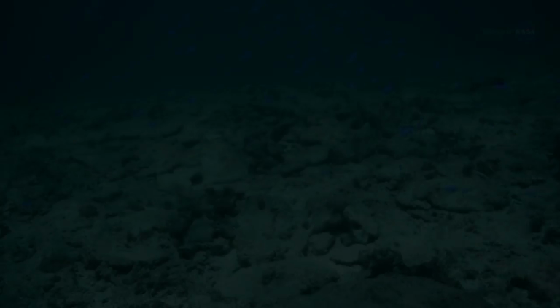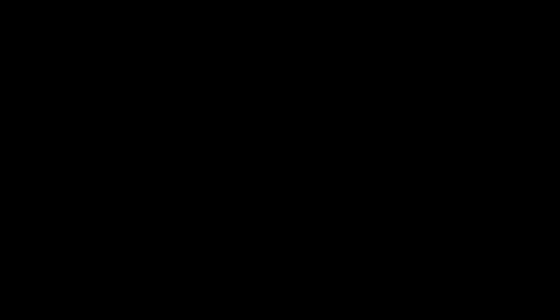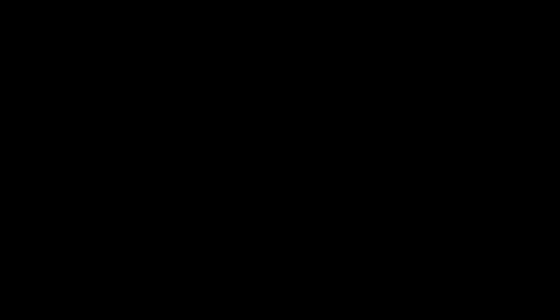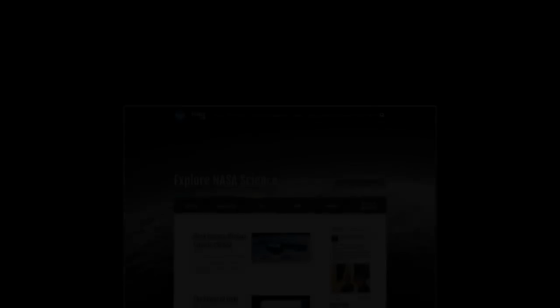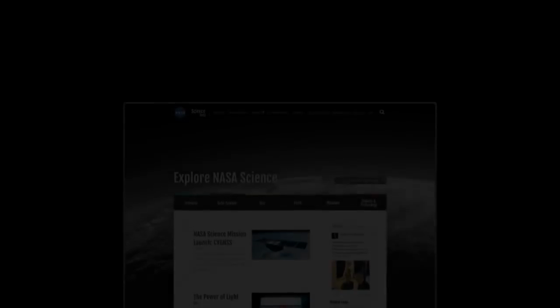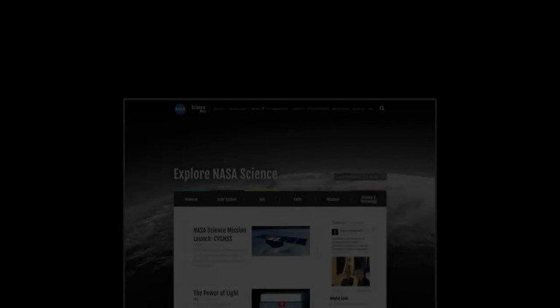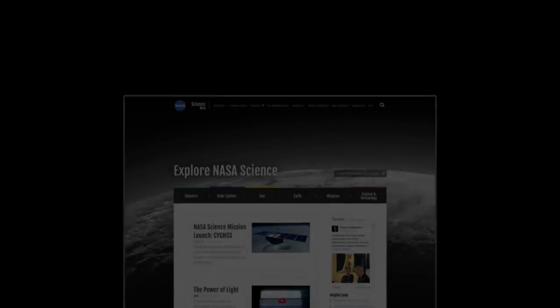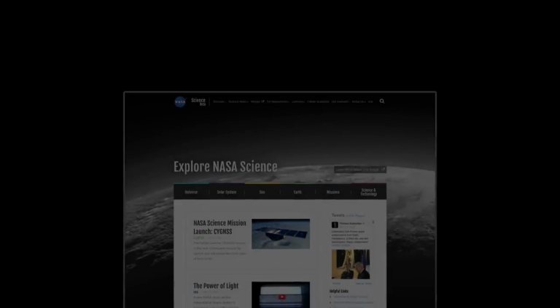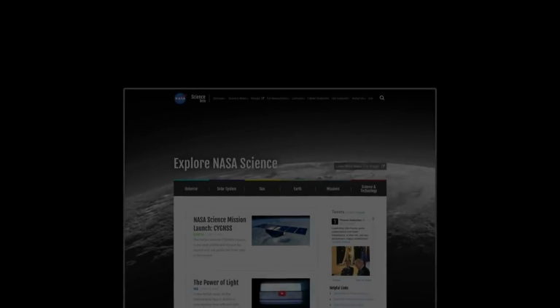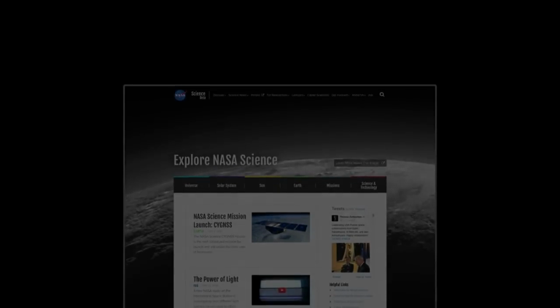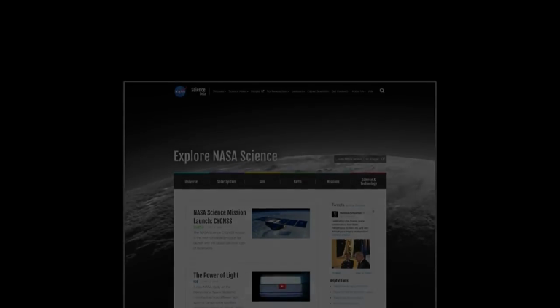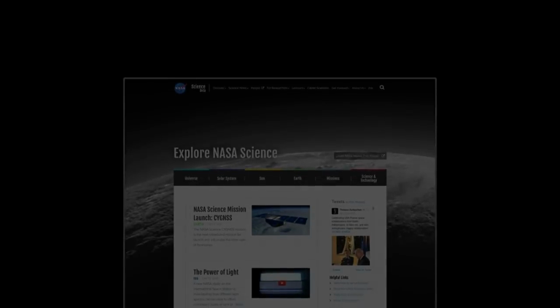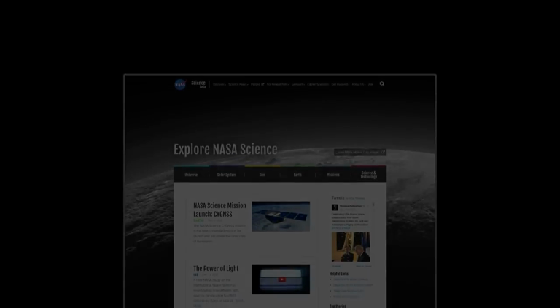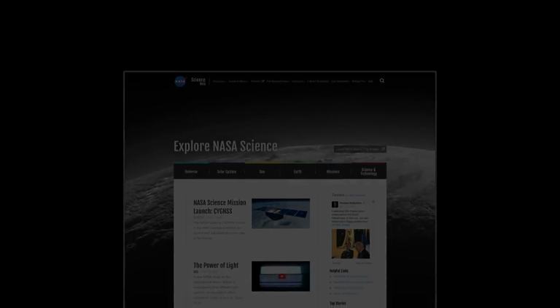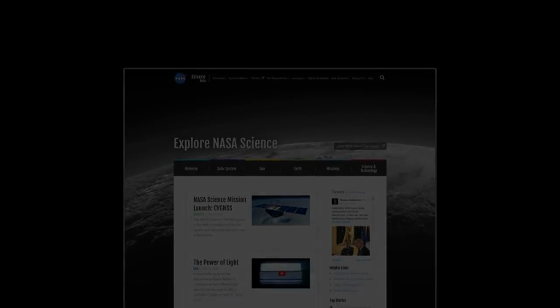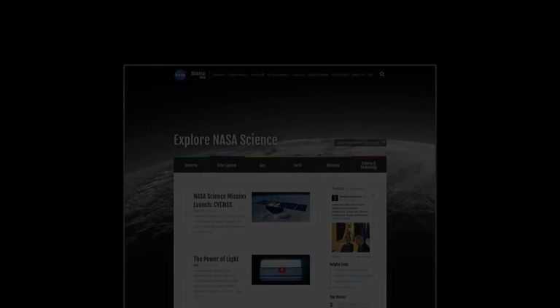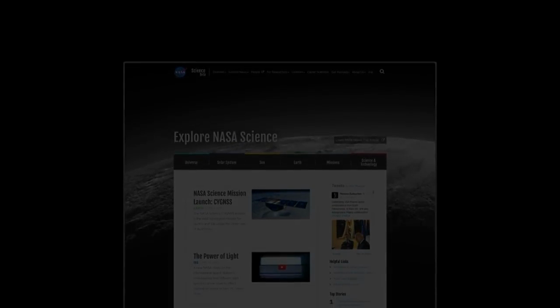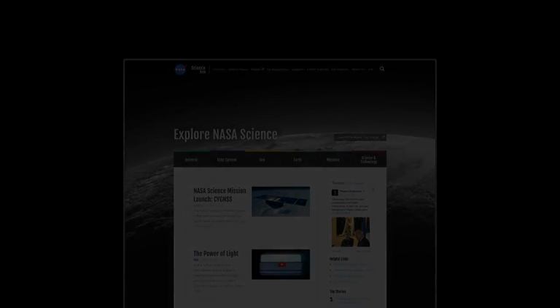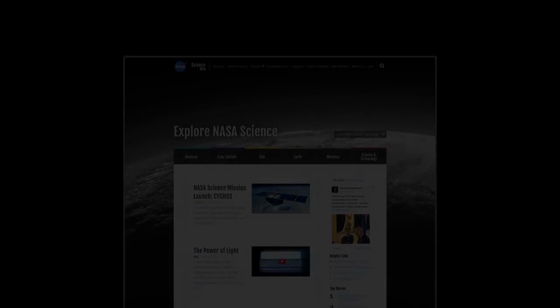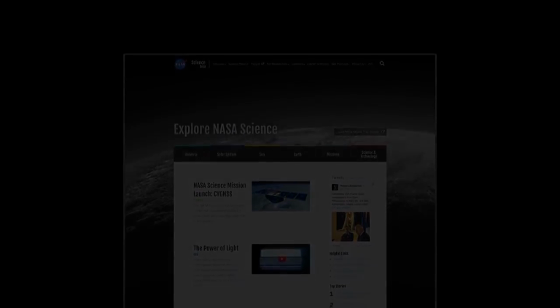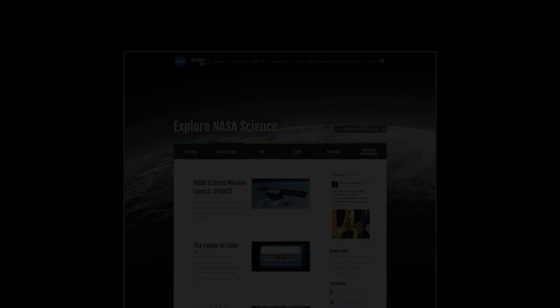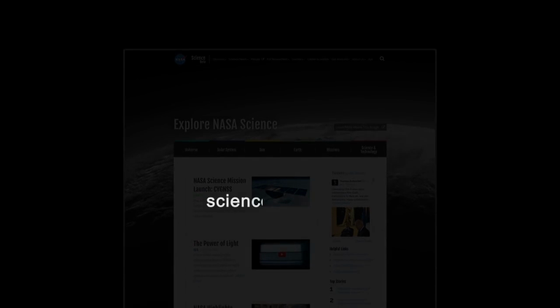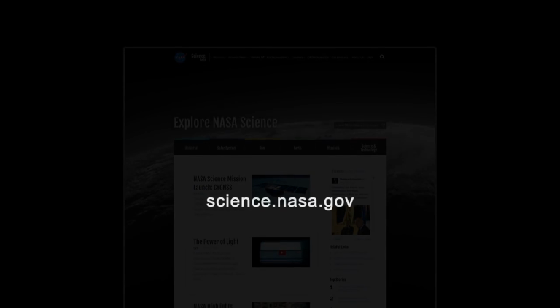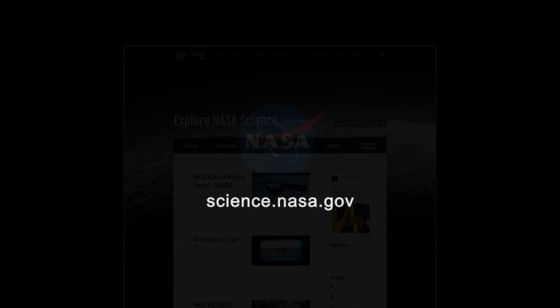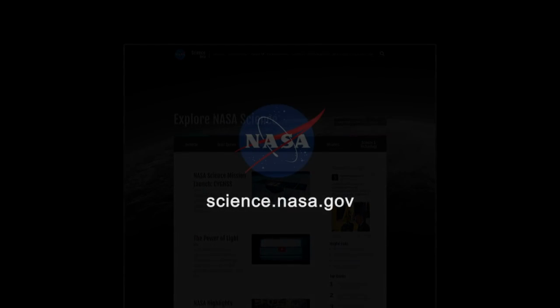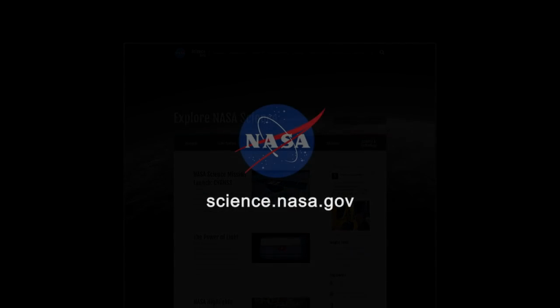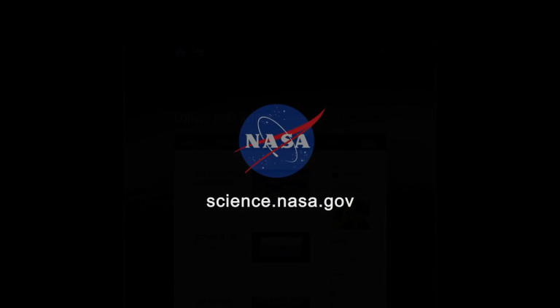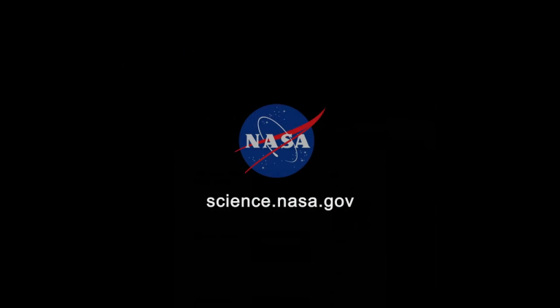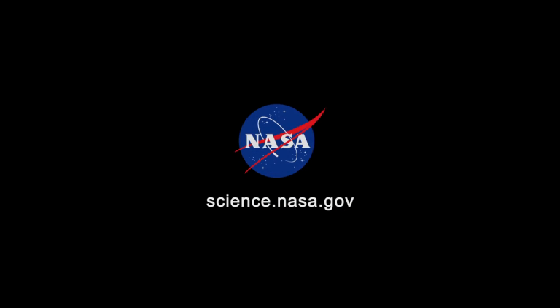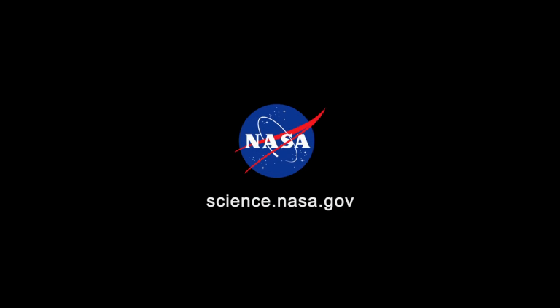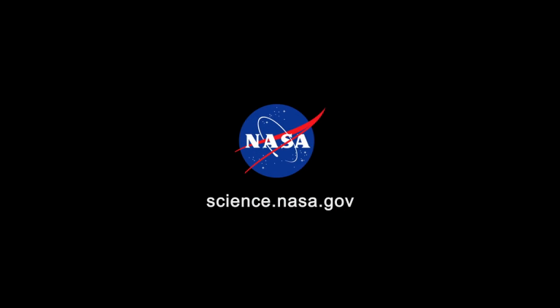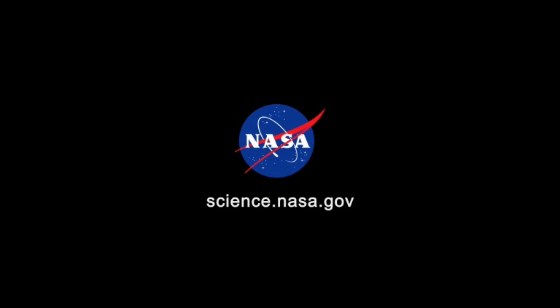For more updates from CORAL and other NASA airborne missions, stay tuned to science.nasa.gov.